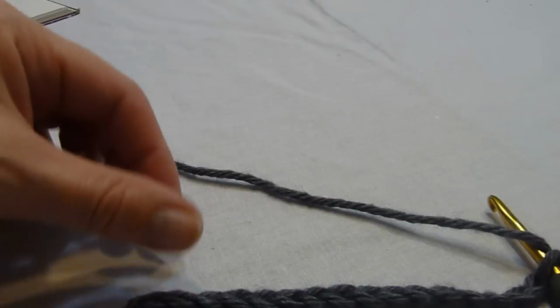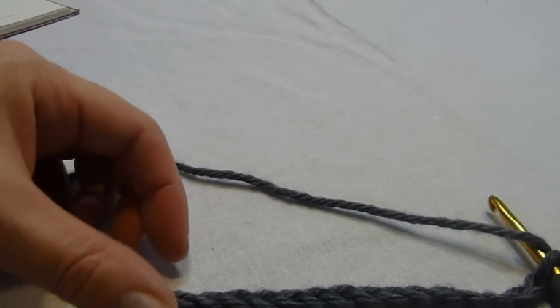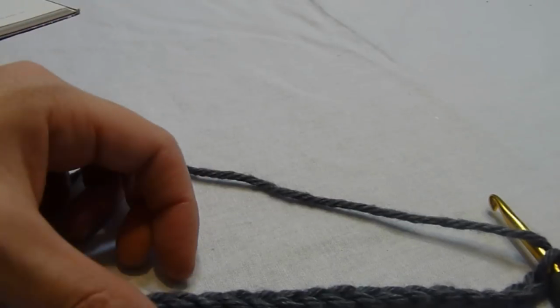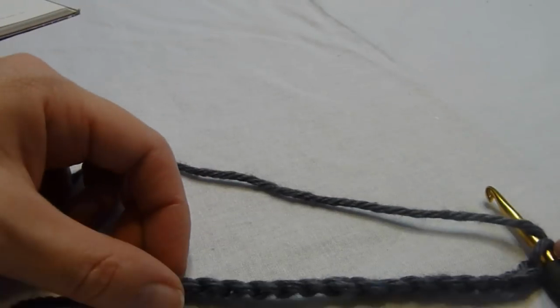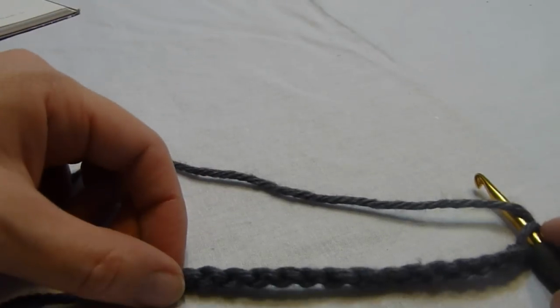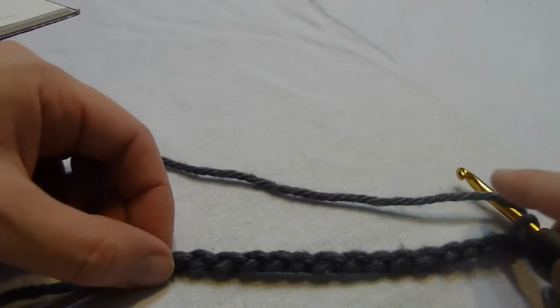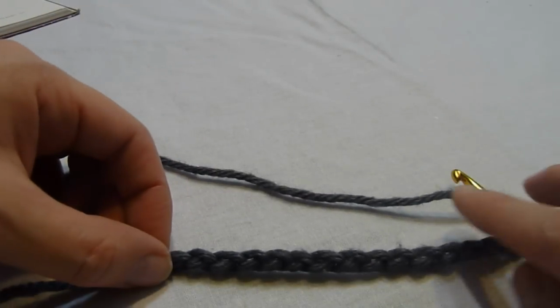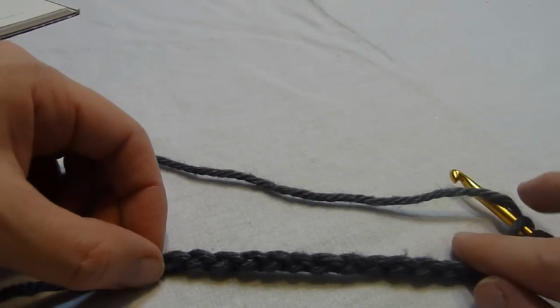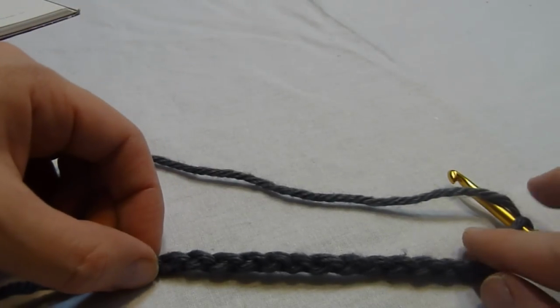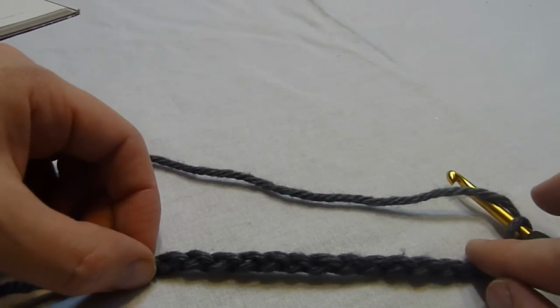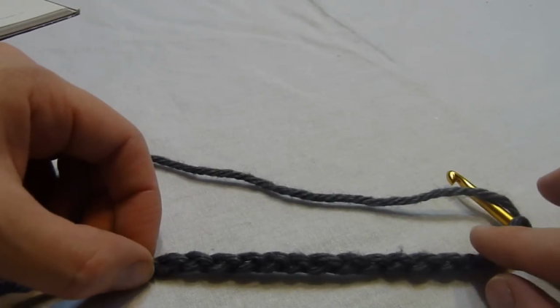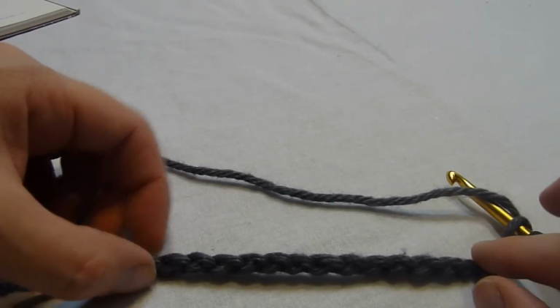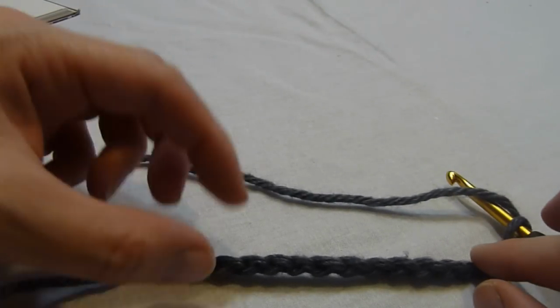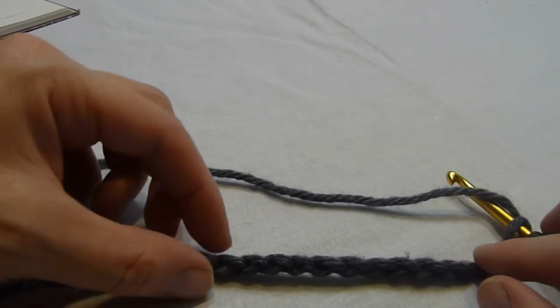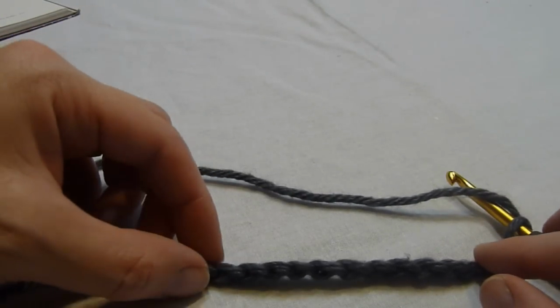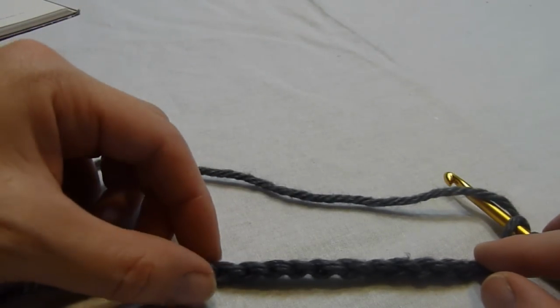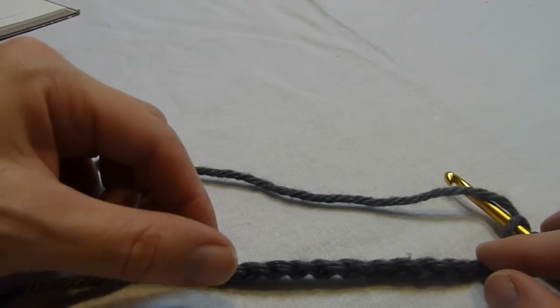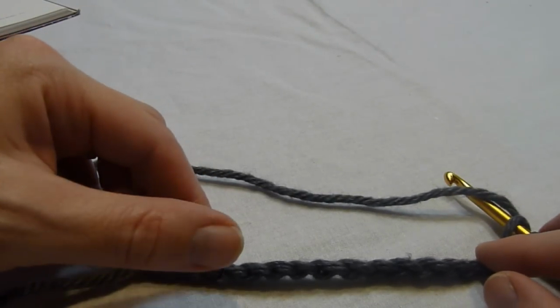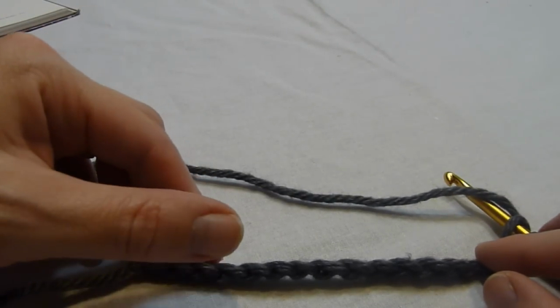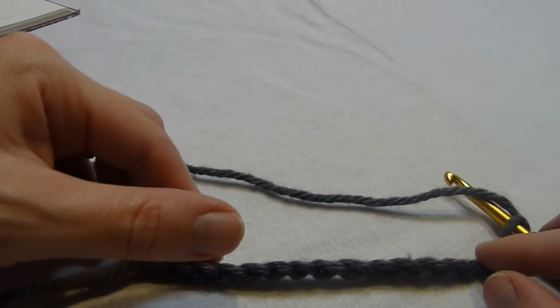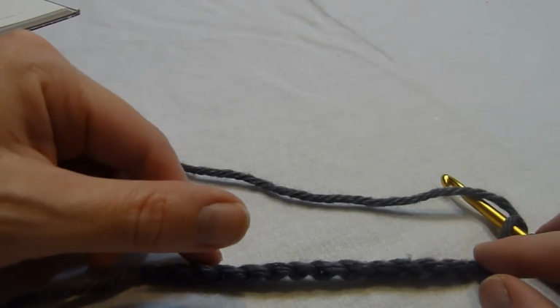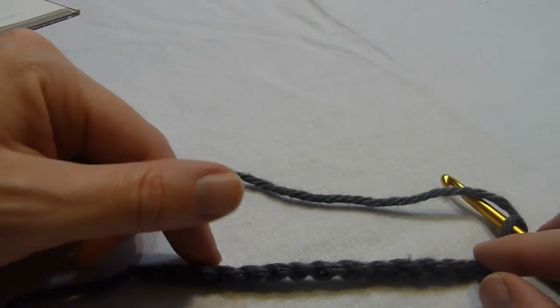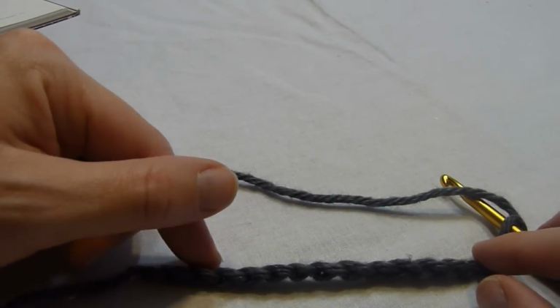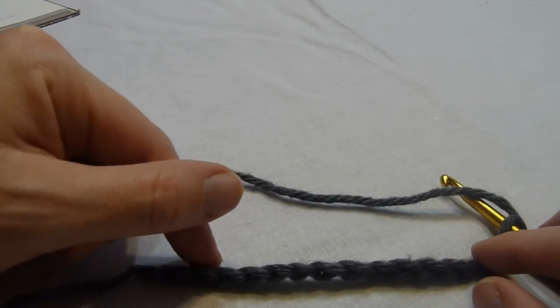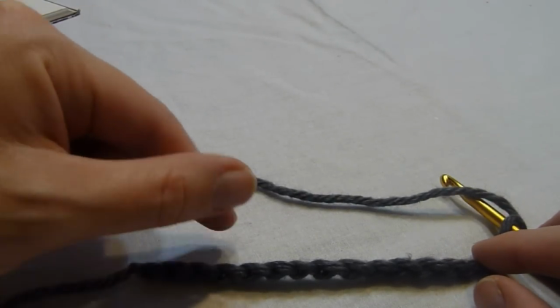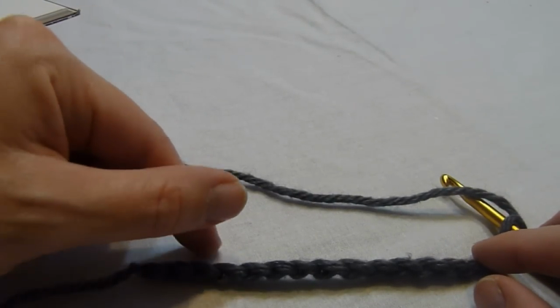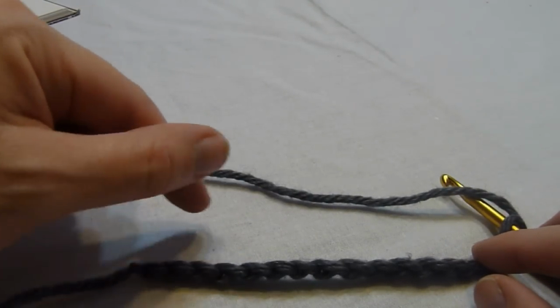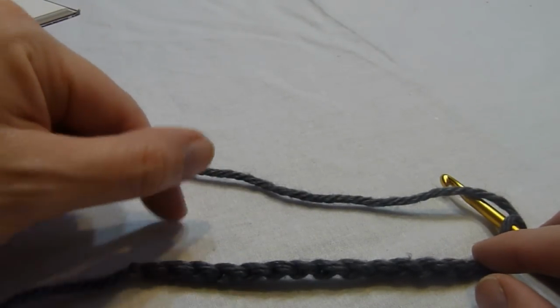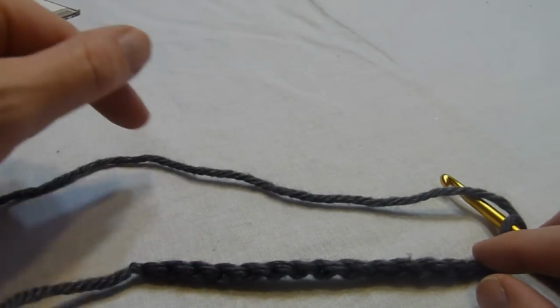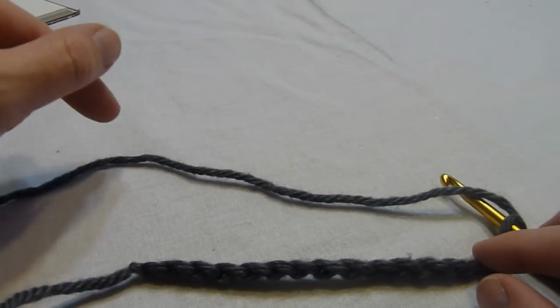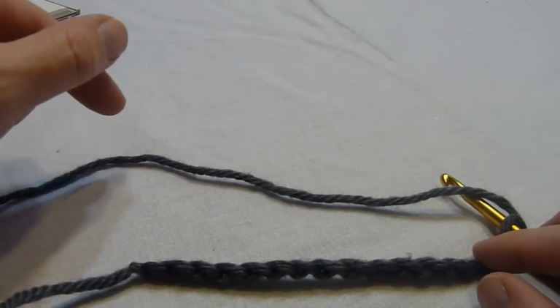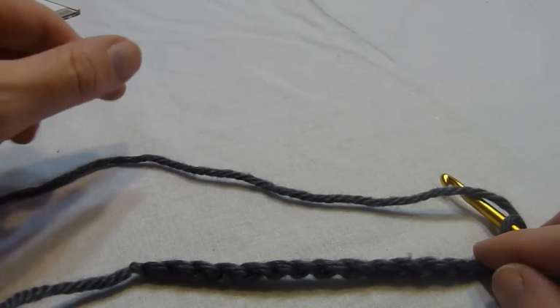Hi, this is Melissa with StitchScene.com, and I'm going to demonstrate how to work the Candy Cover stitch pattern.